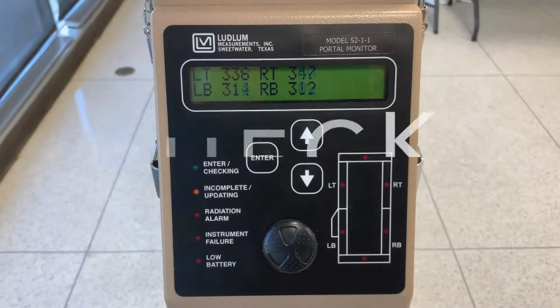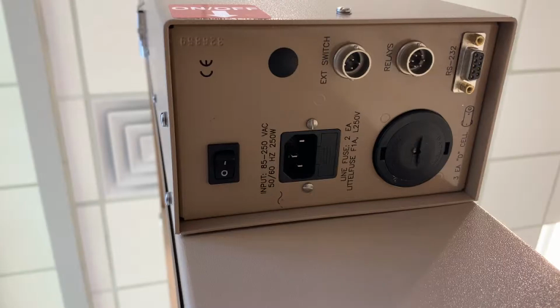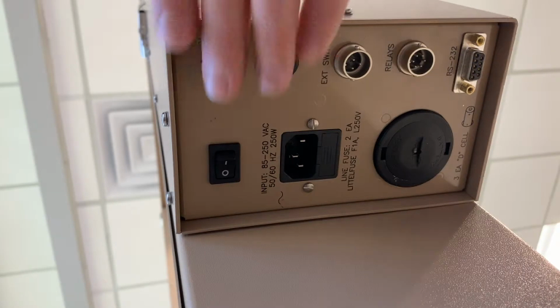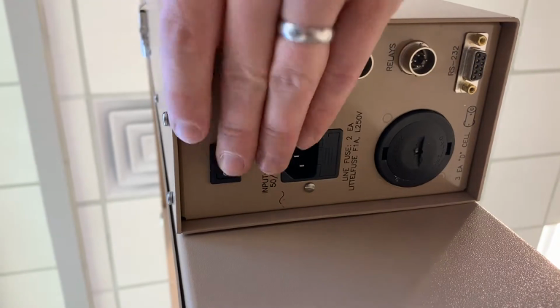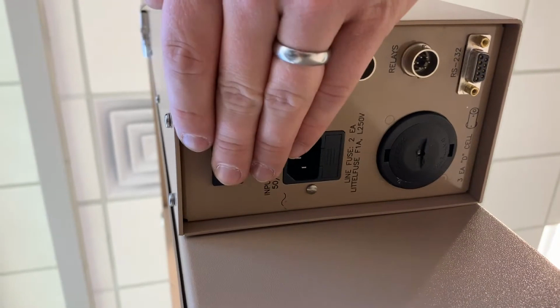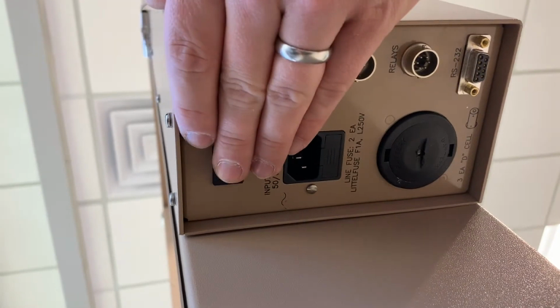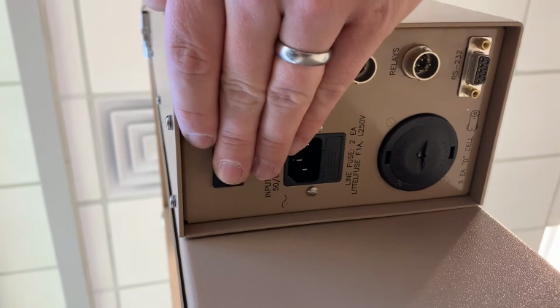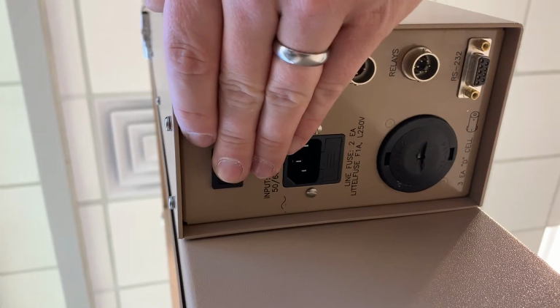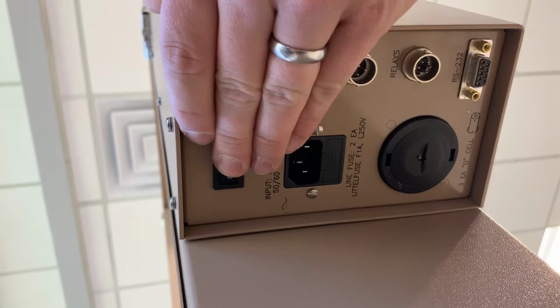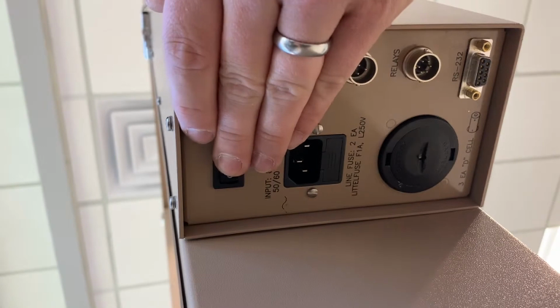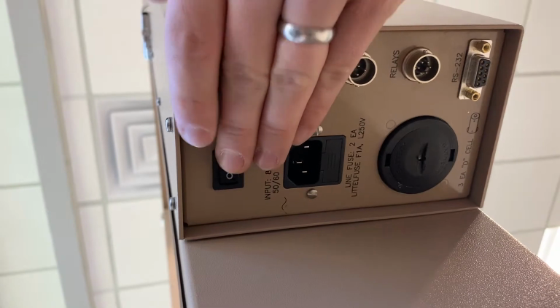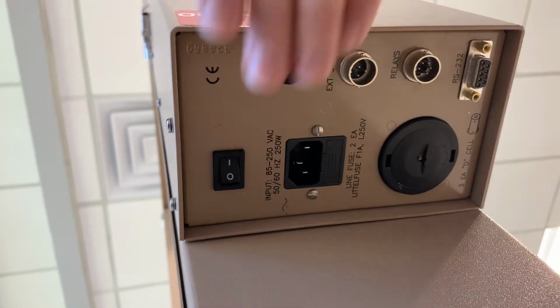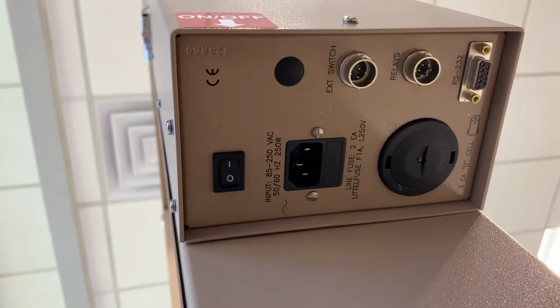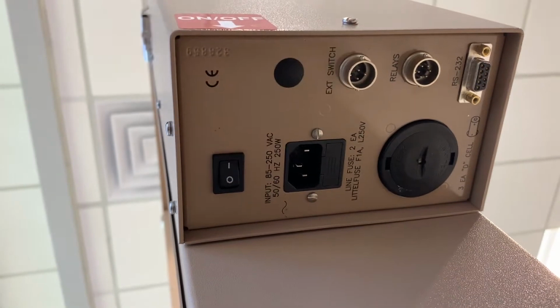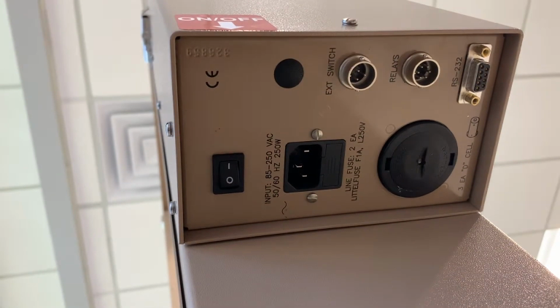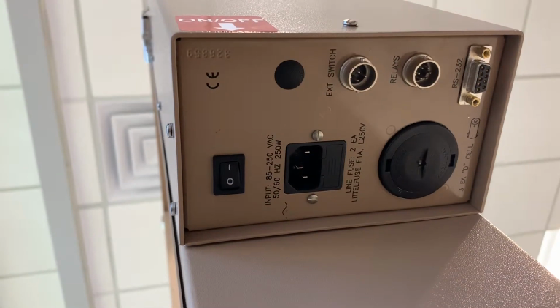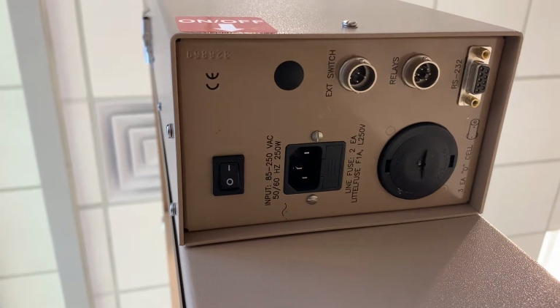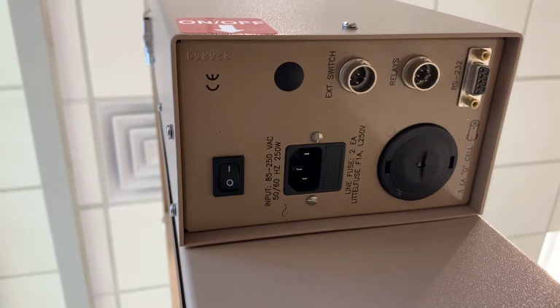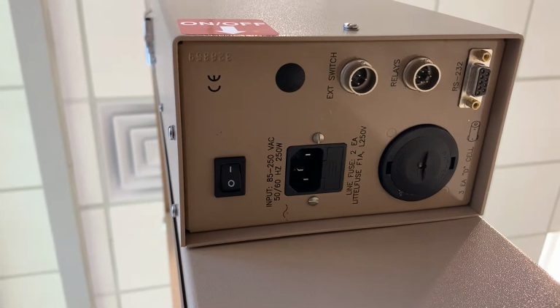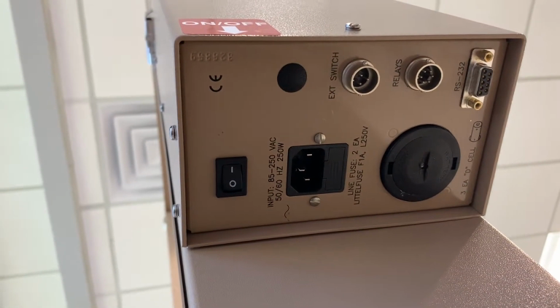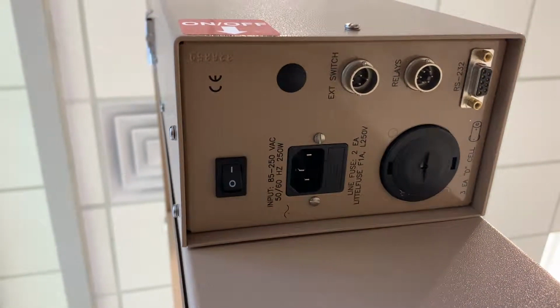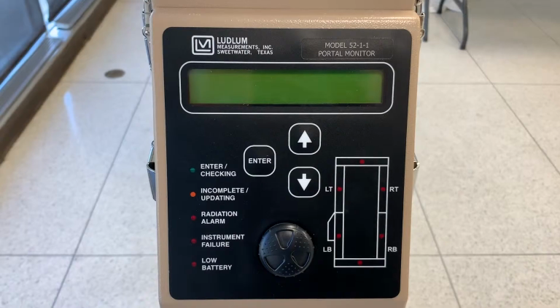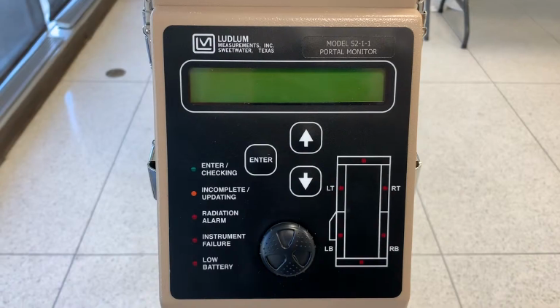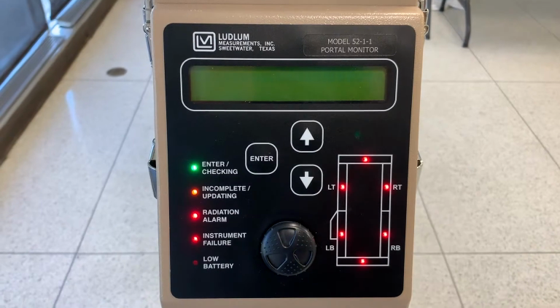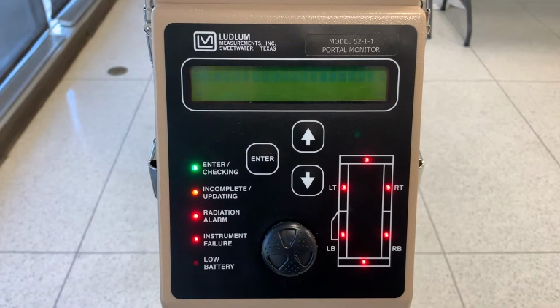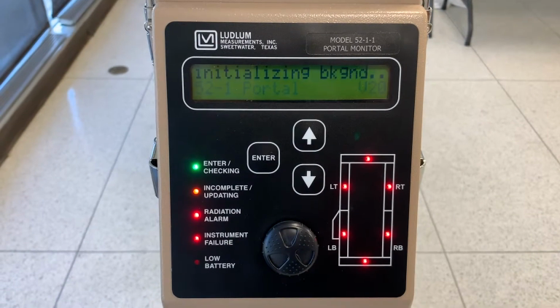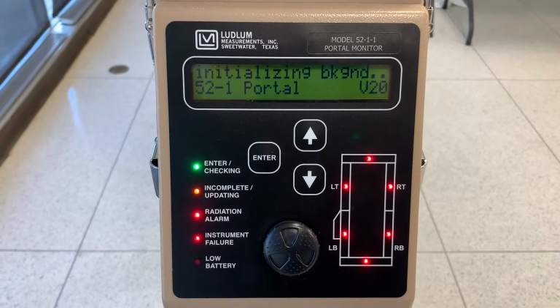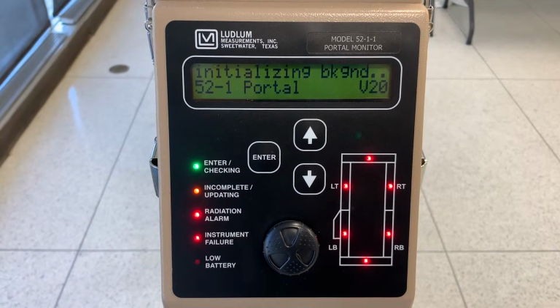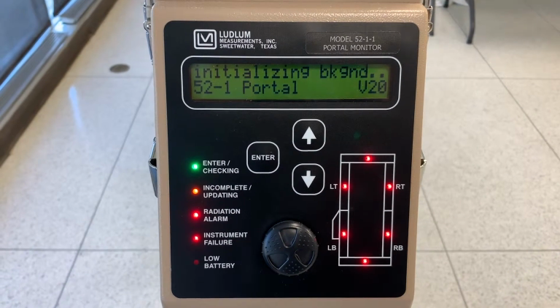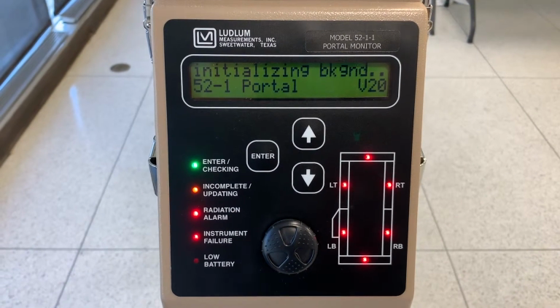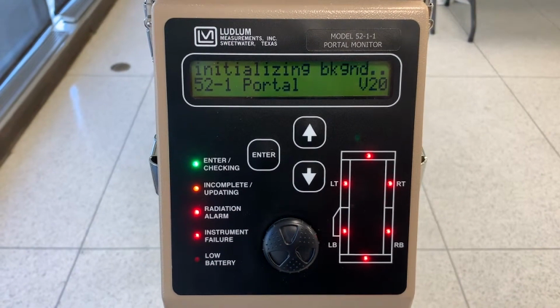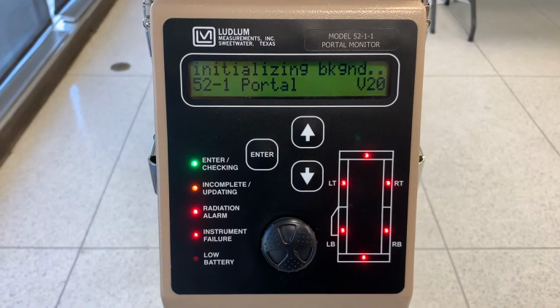Turn on the power switch located on the bottom of the electronics section and allow the instrument to finish updating.